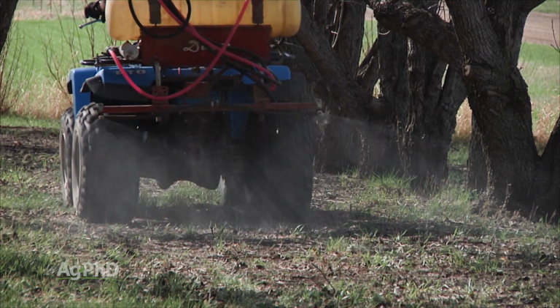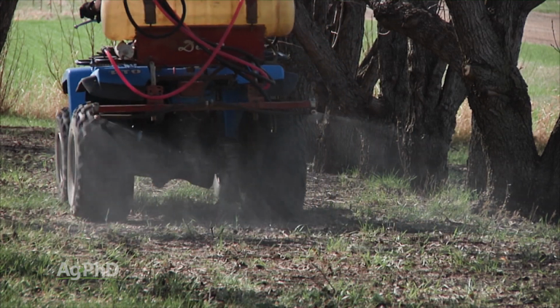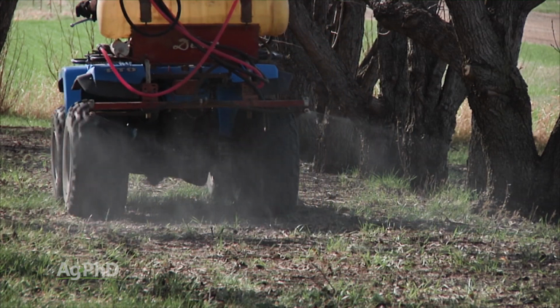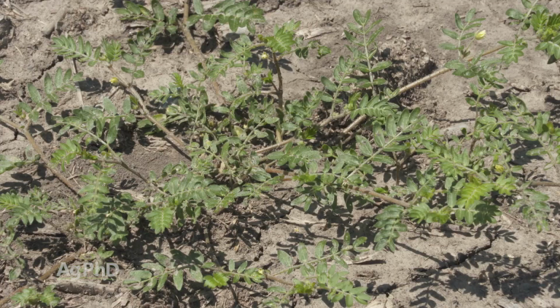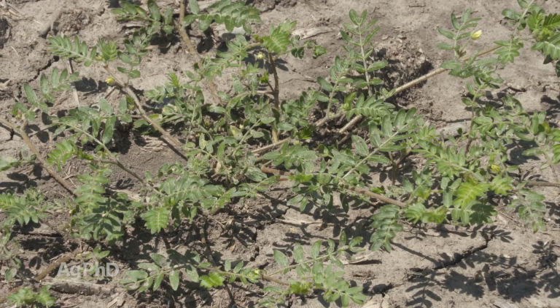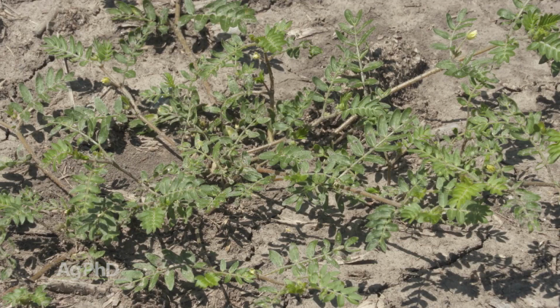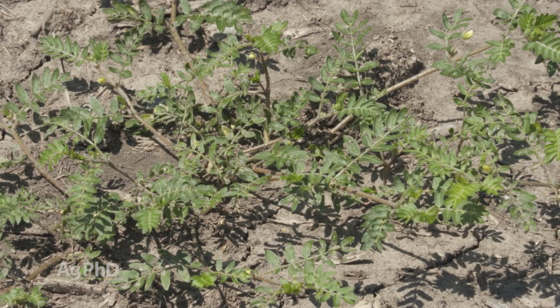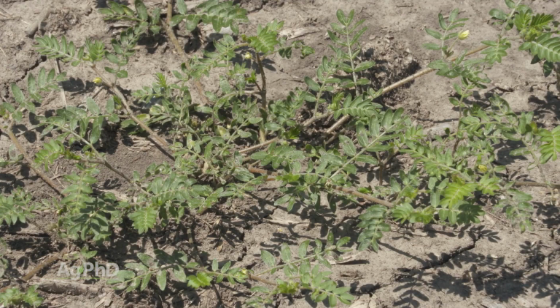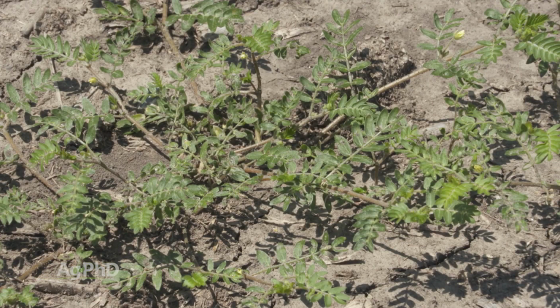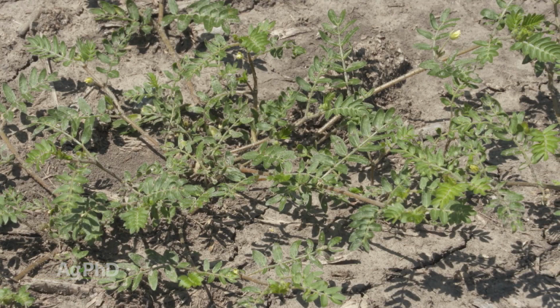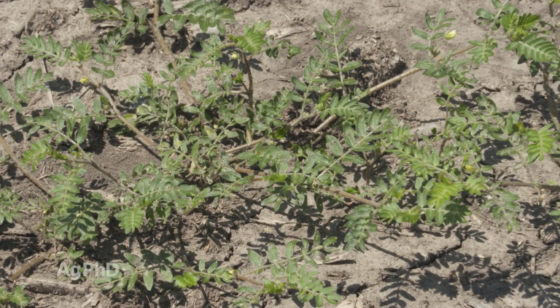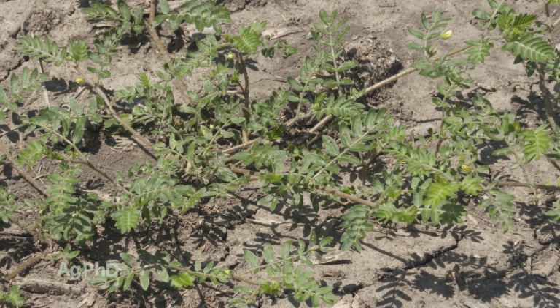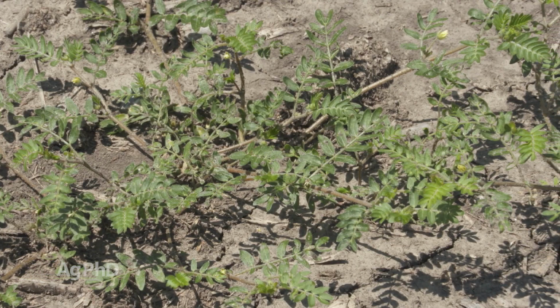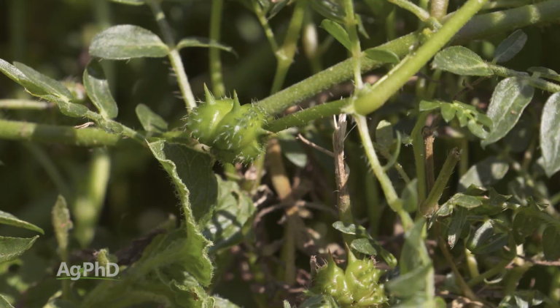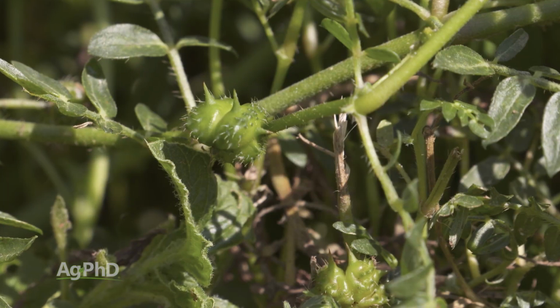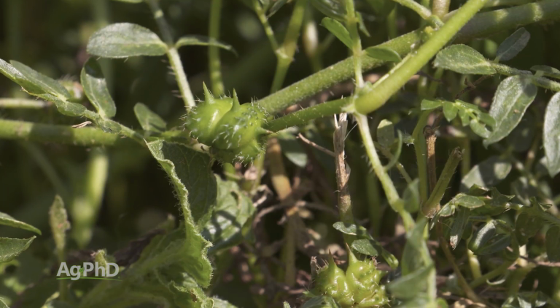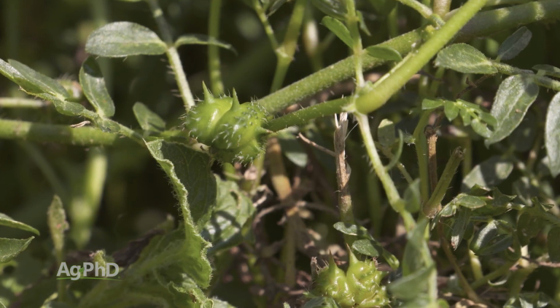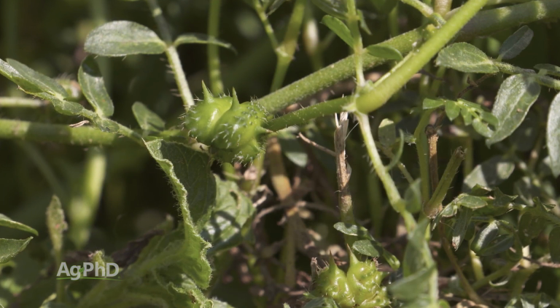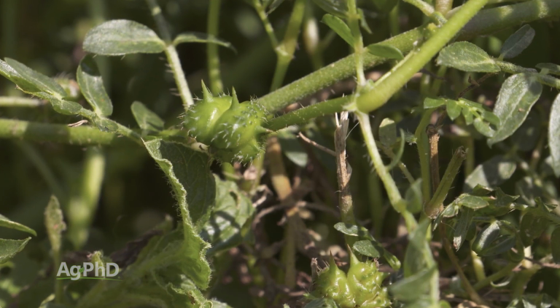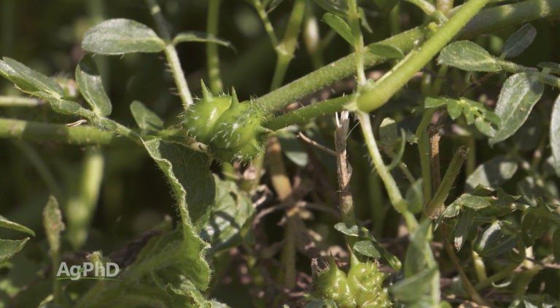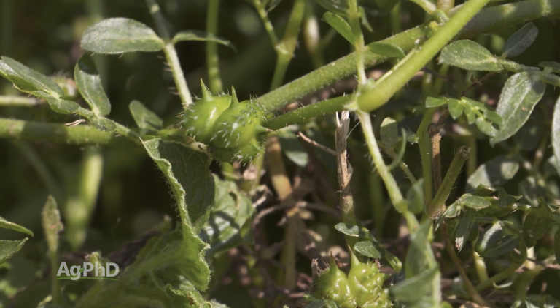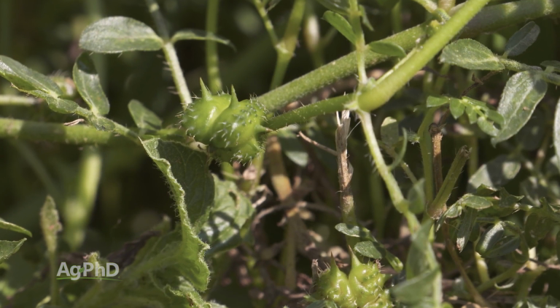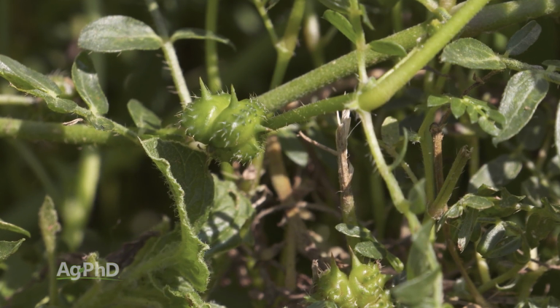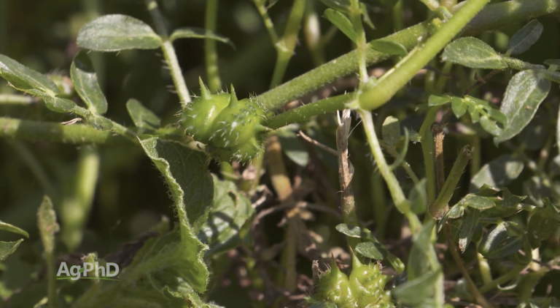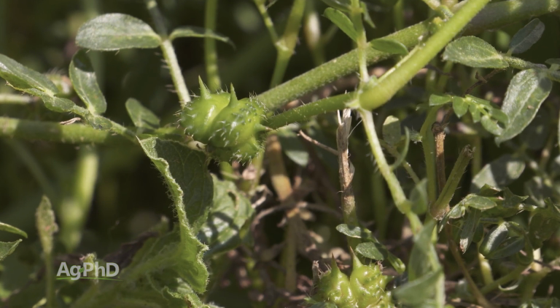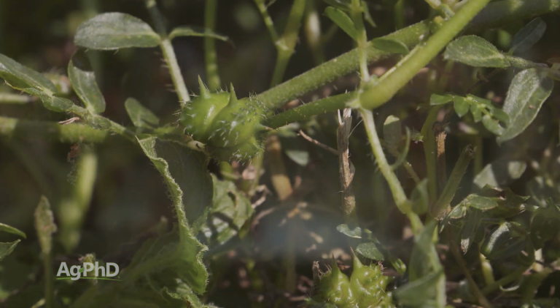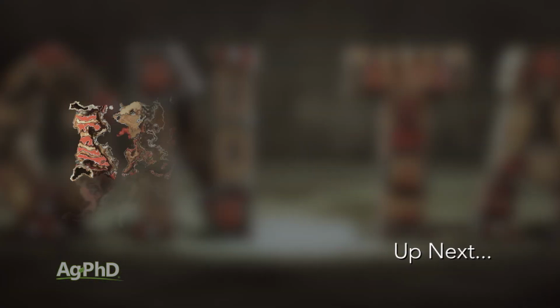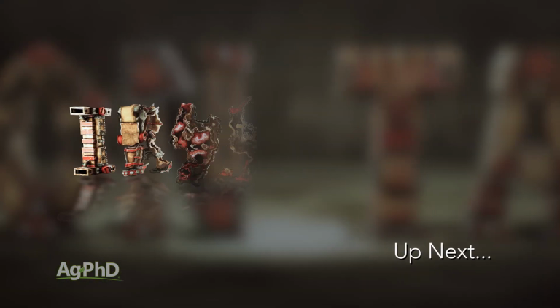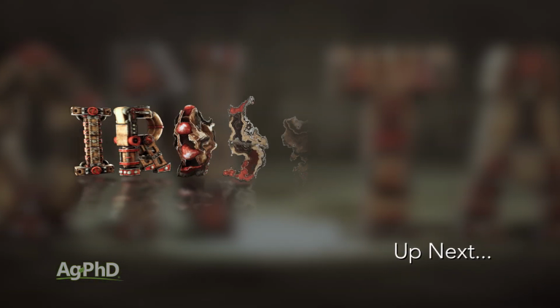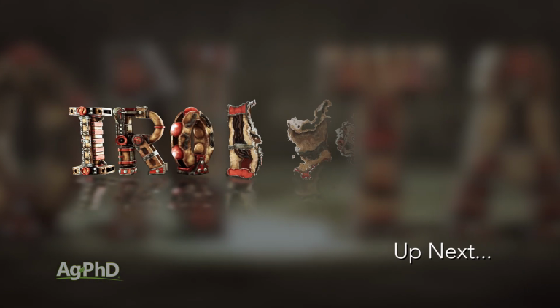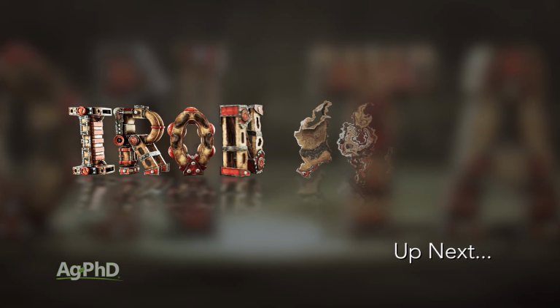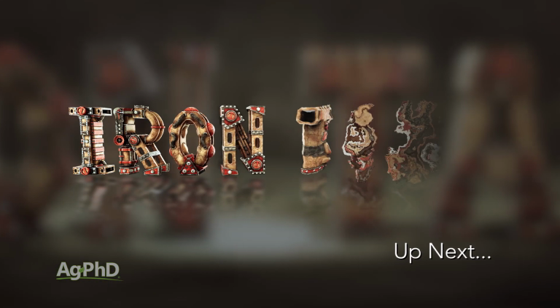Well, if you see Puncture Vine around your farm, don't waste any time. Get it under control today. That's all for this week's Weed, but Iron Talk is coming up next.